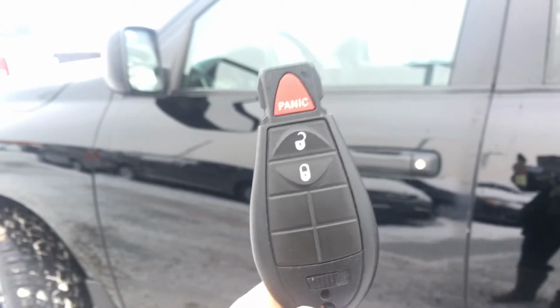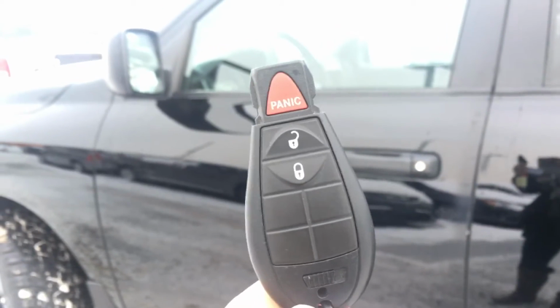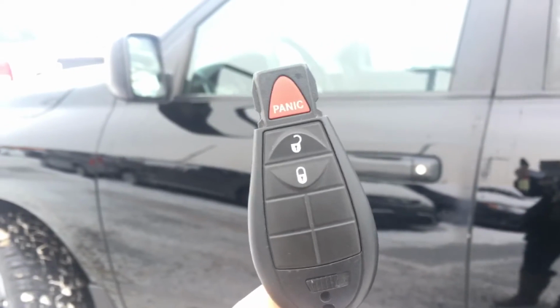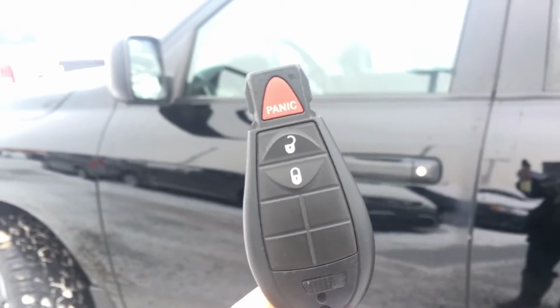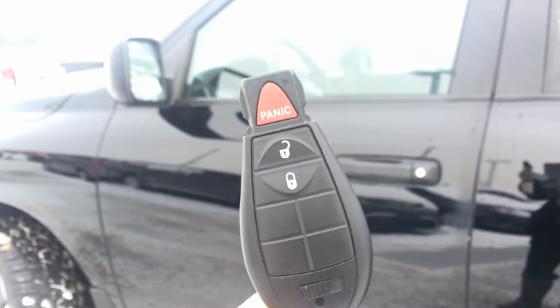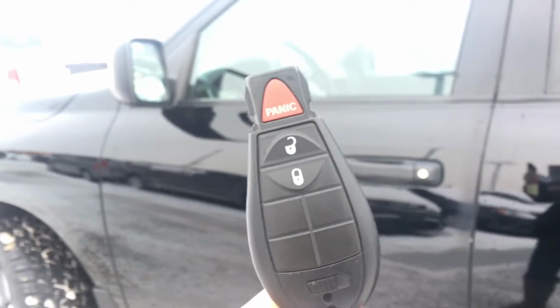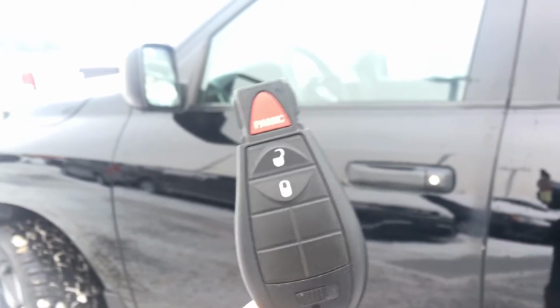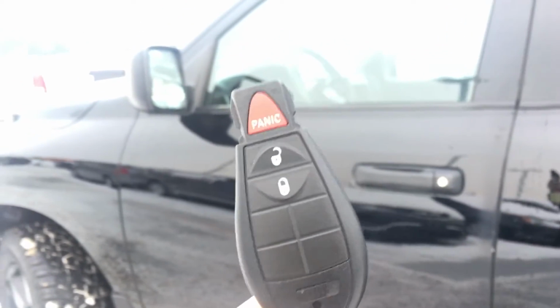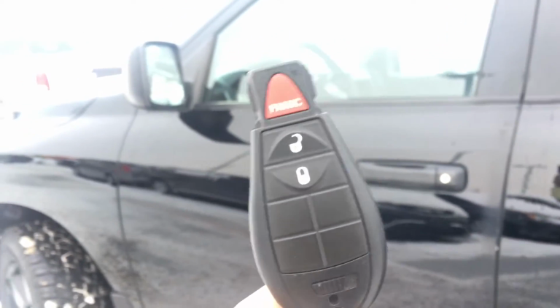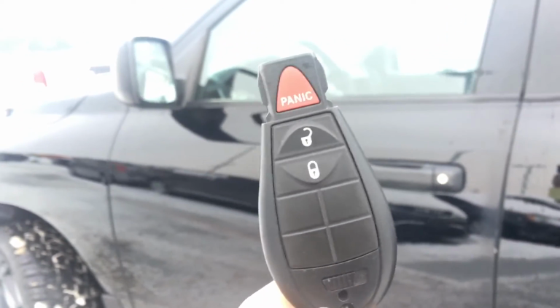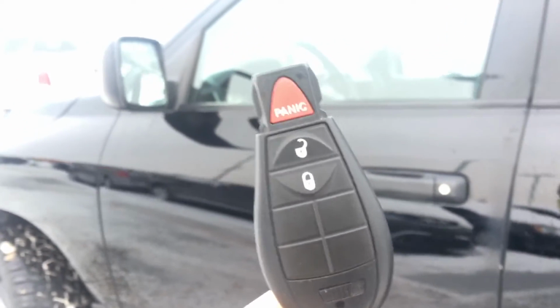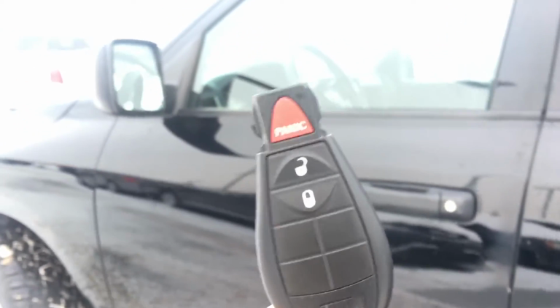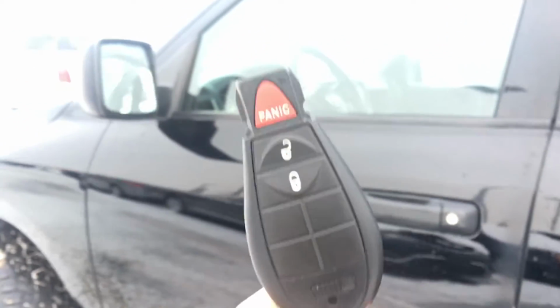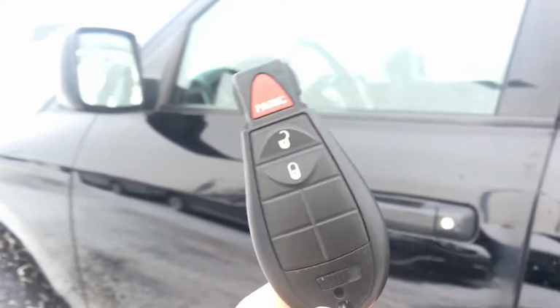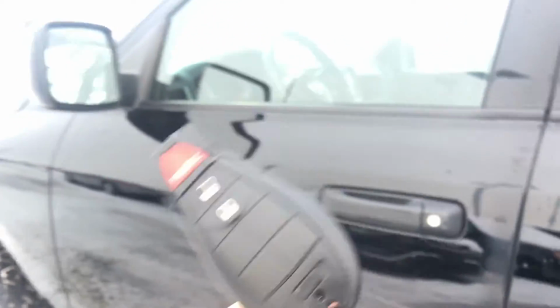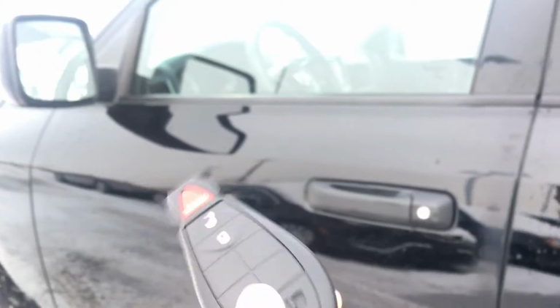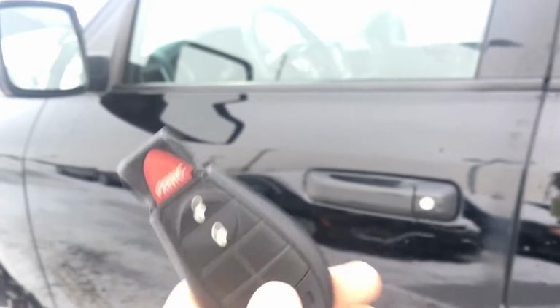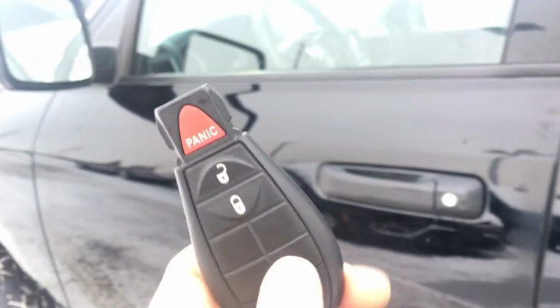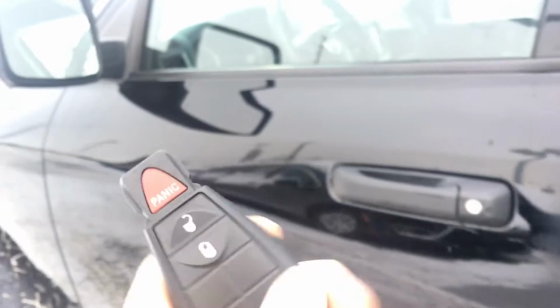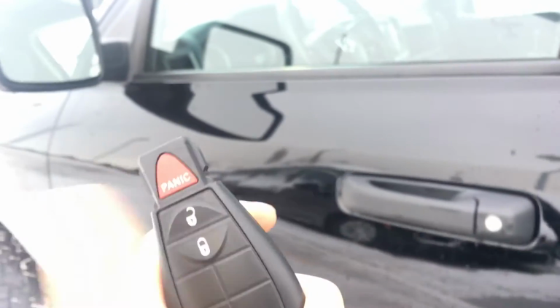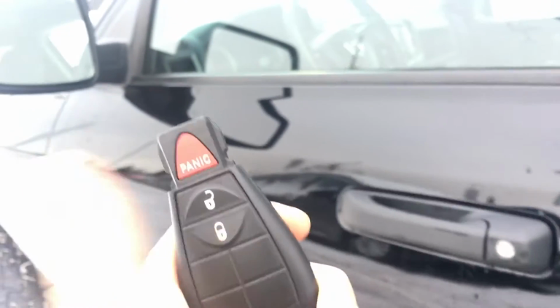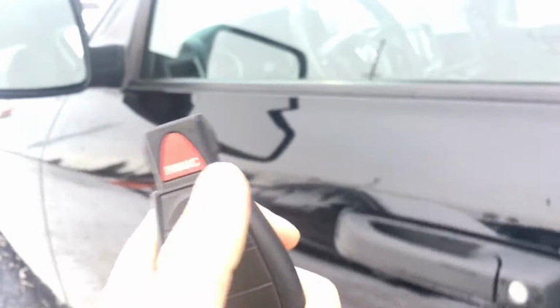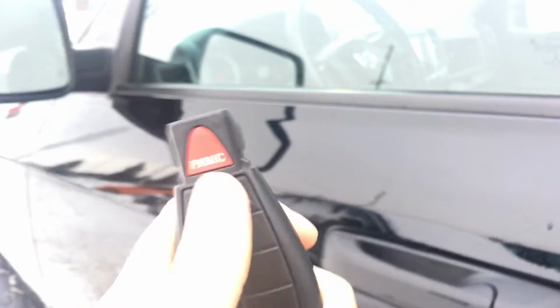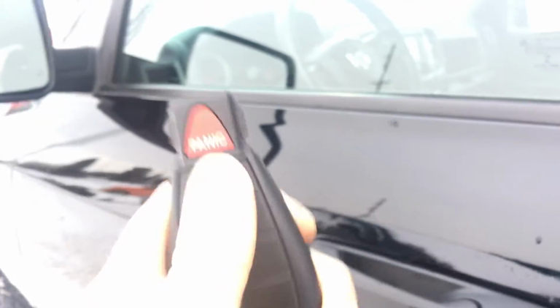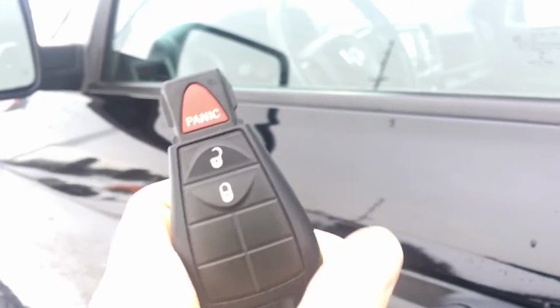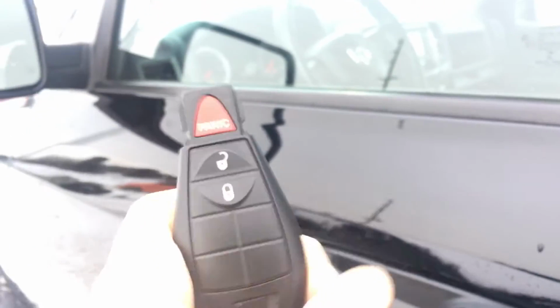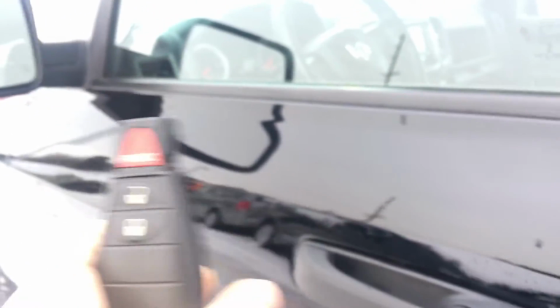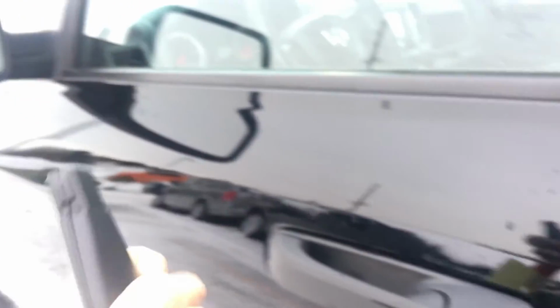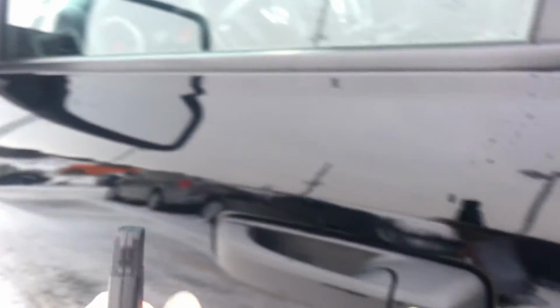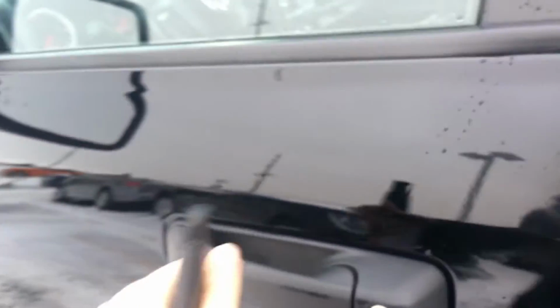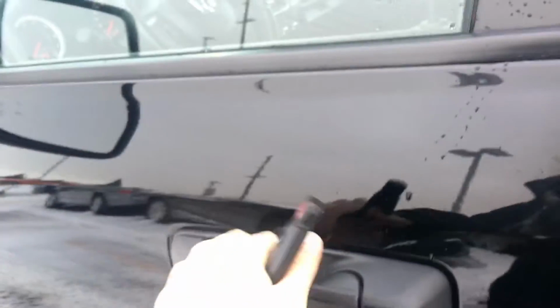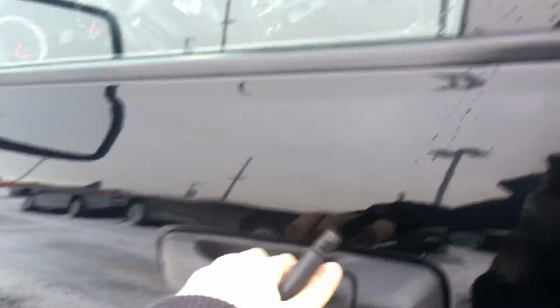Getting inside, you have your keyless entry system with your panic button just in case, and lock and unlock for all doors including your tailgate.